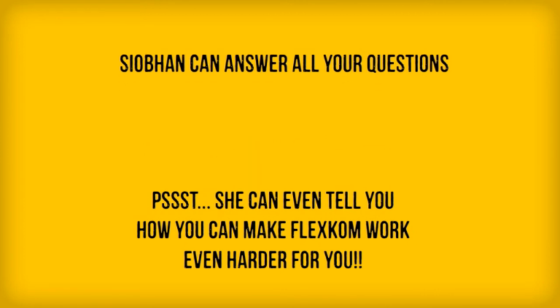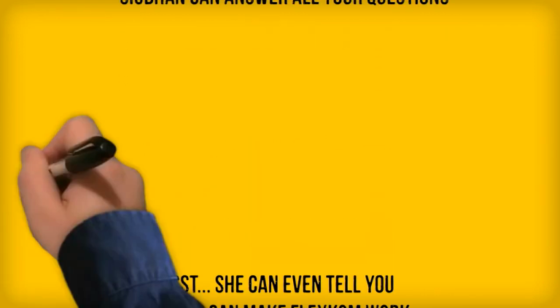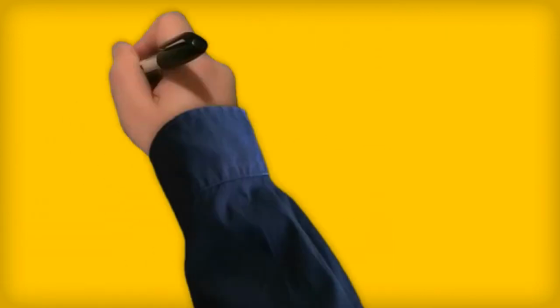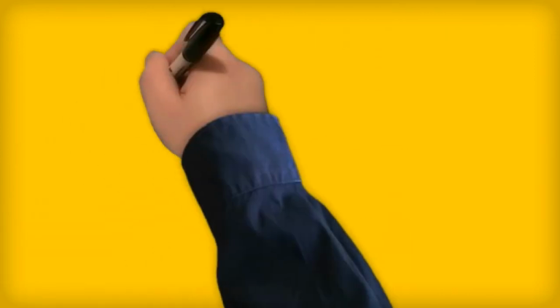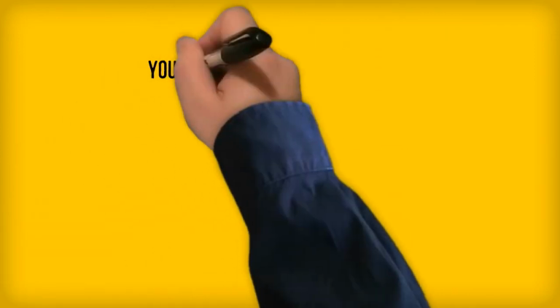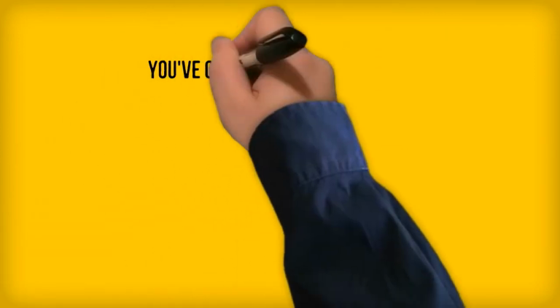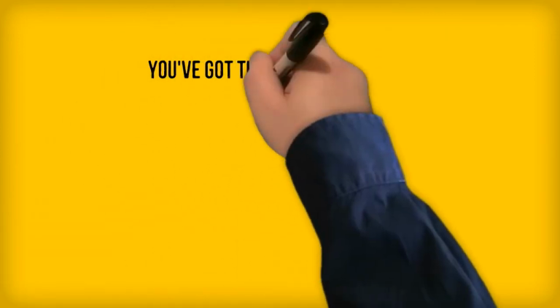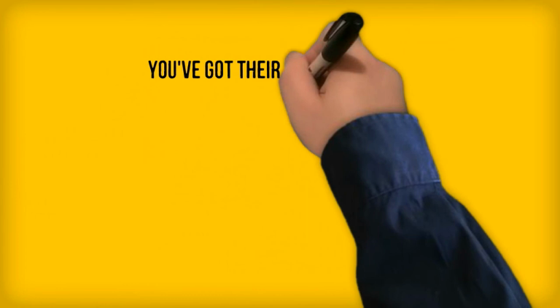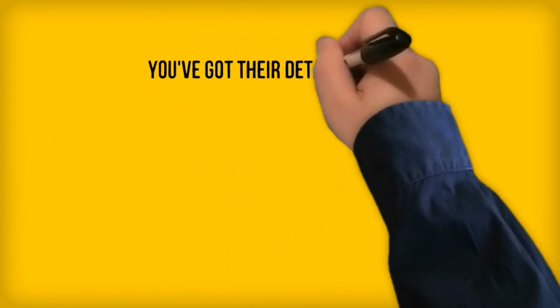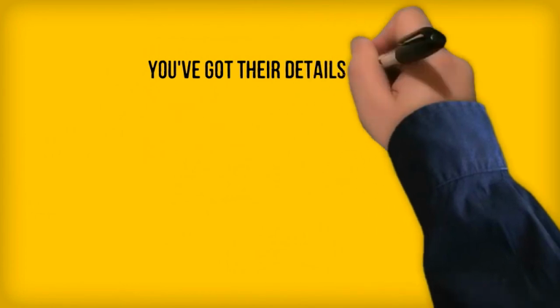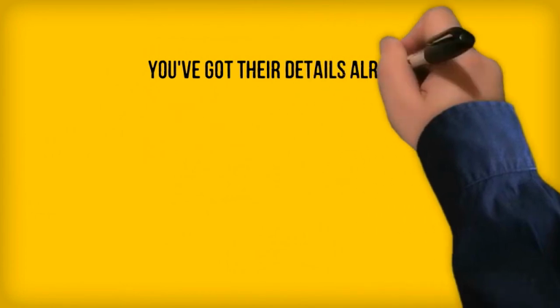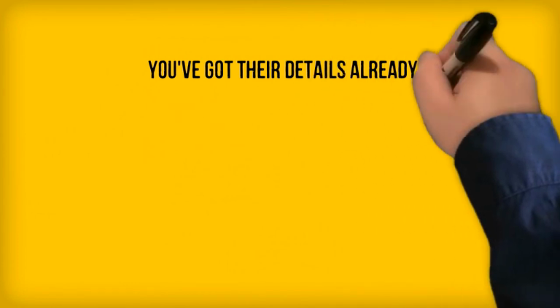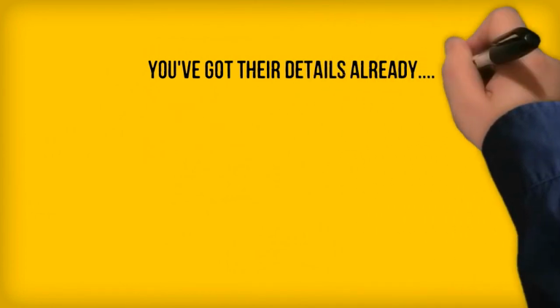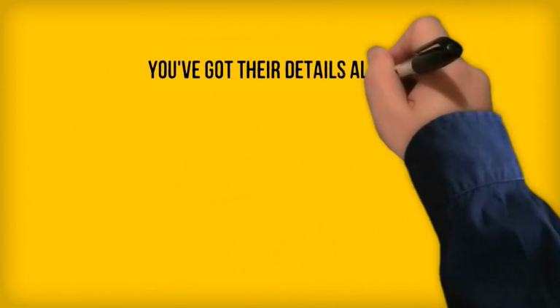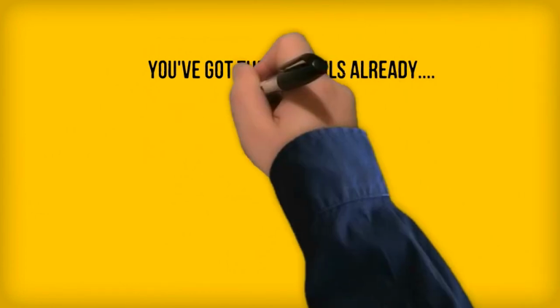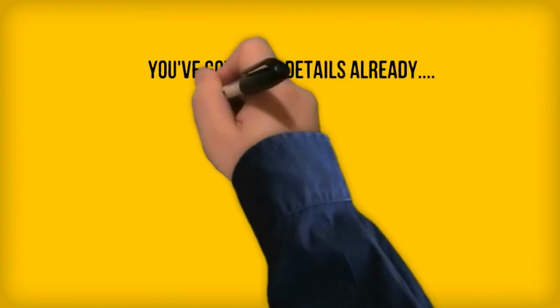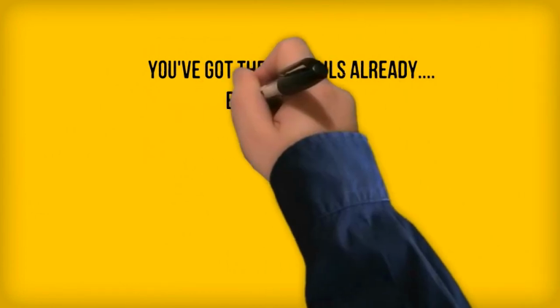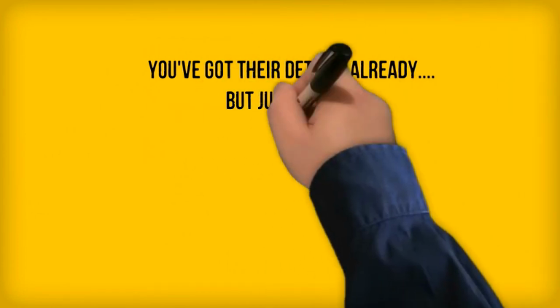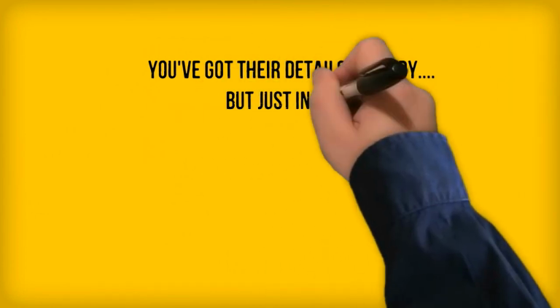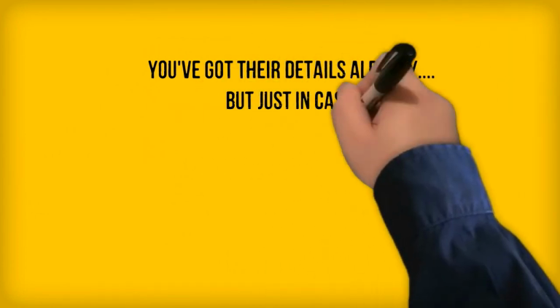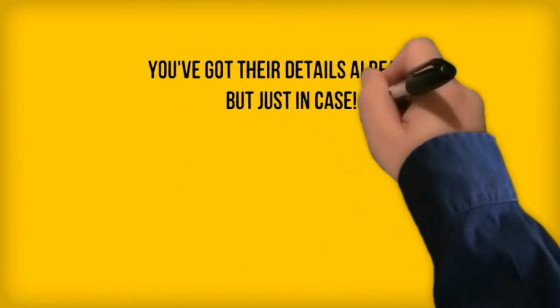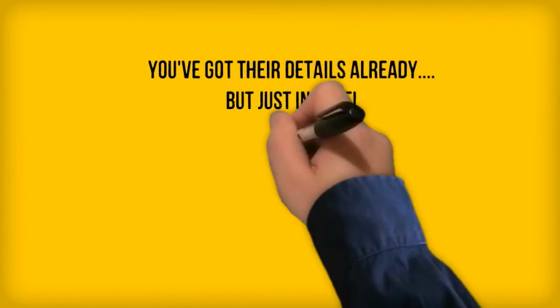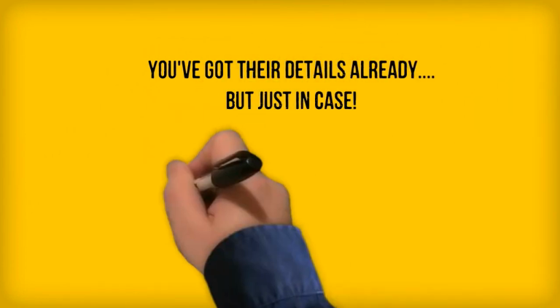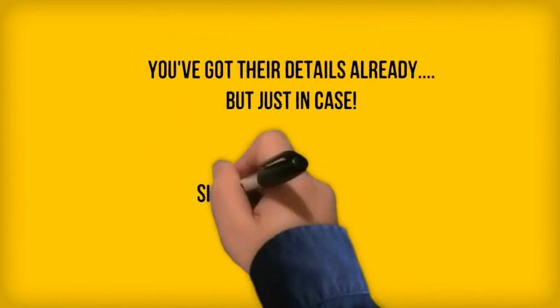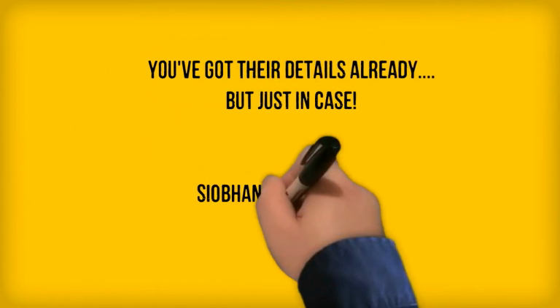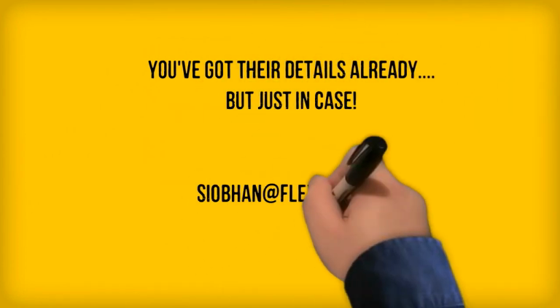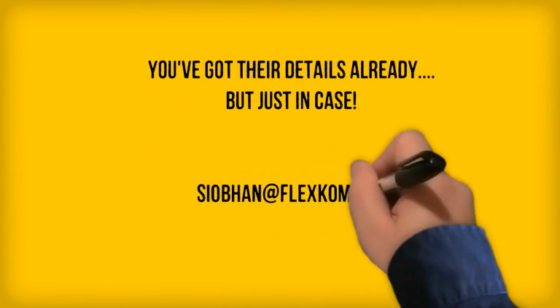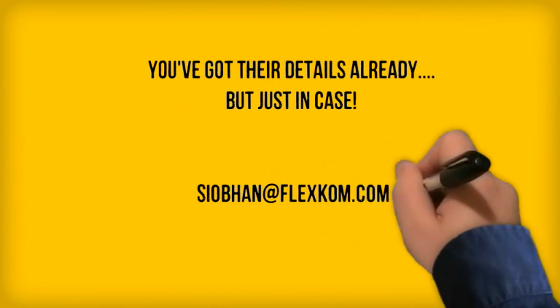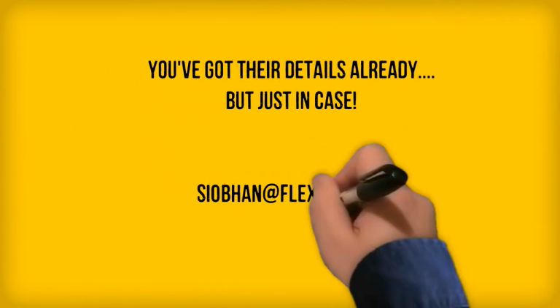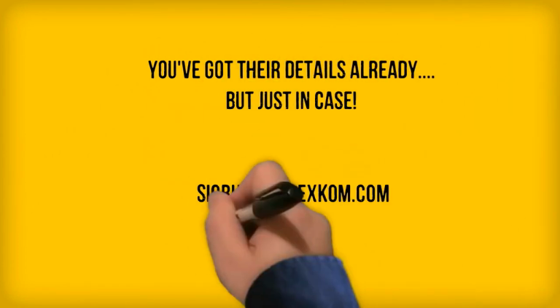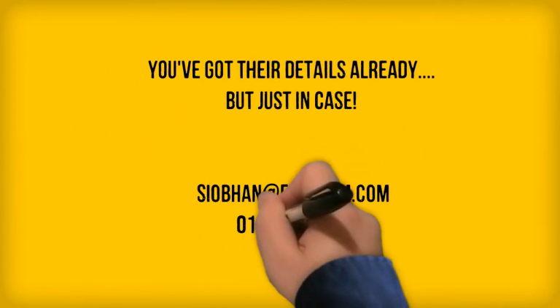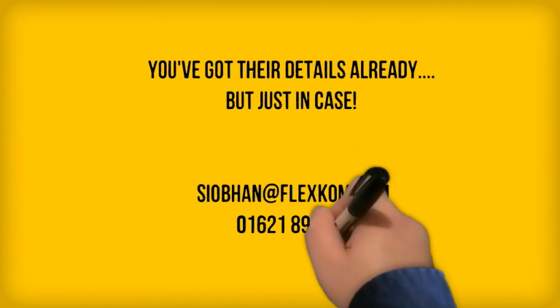You already know who to talk to about joining FlexCom, but here's their details again, just in case. FlexCom.